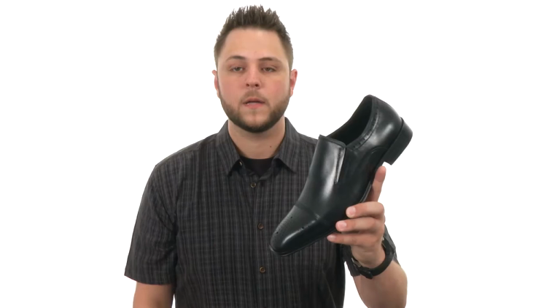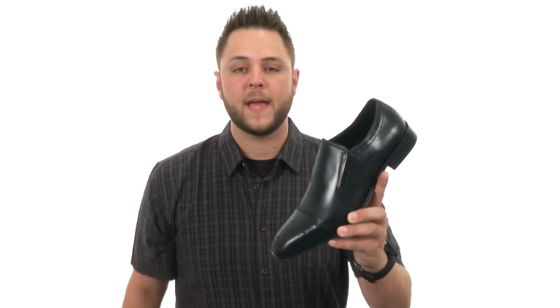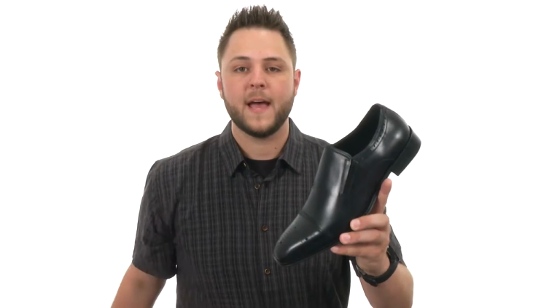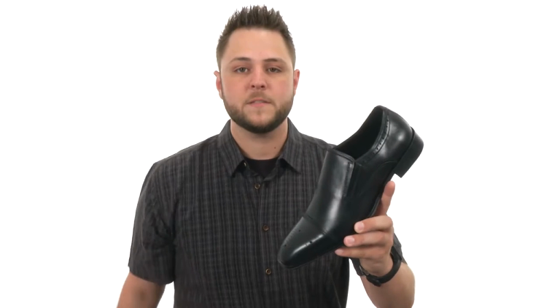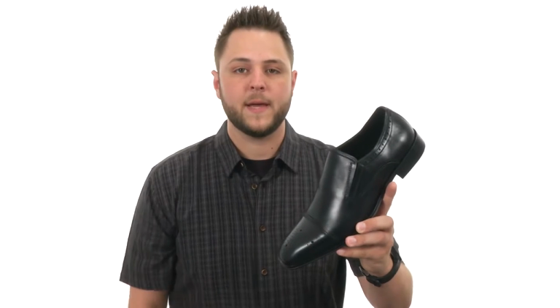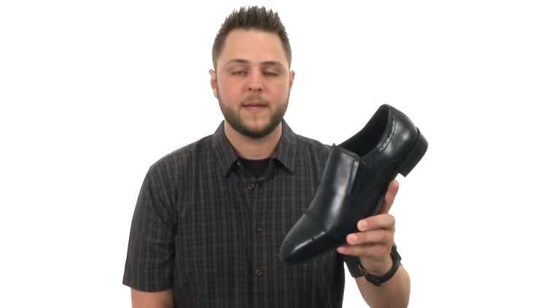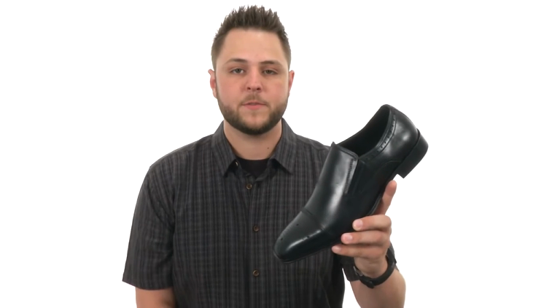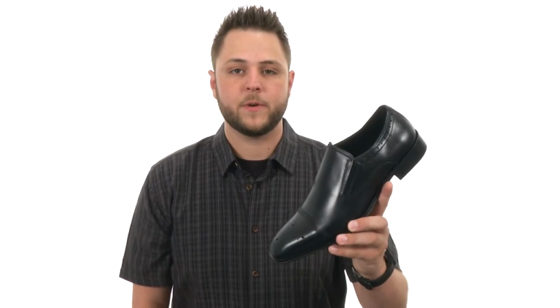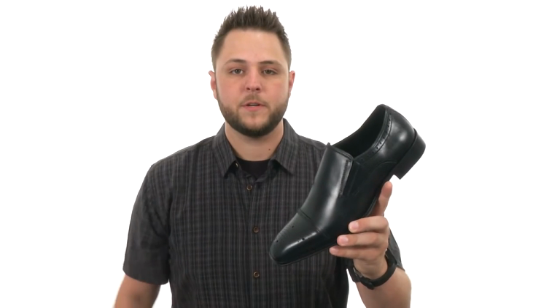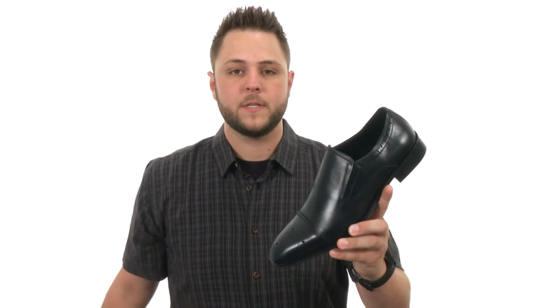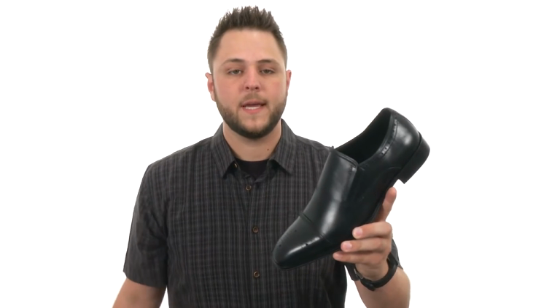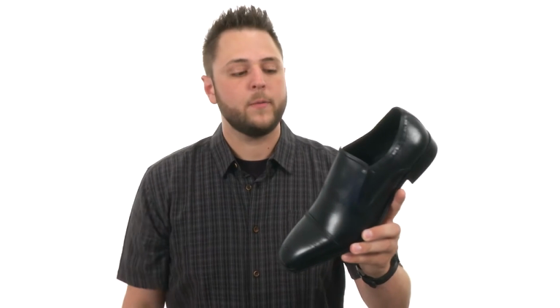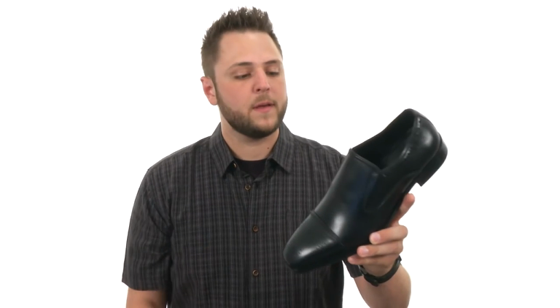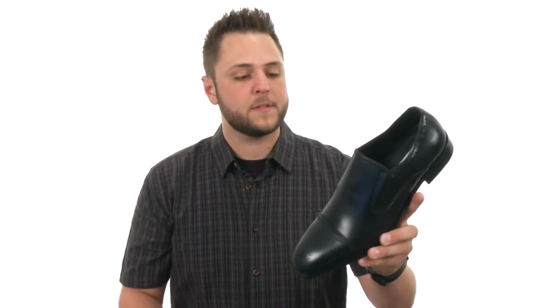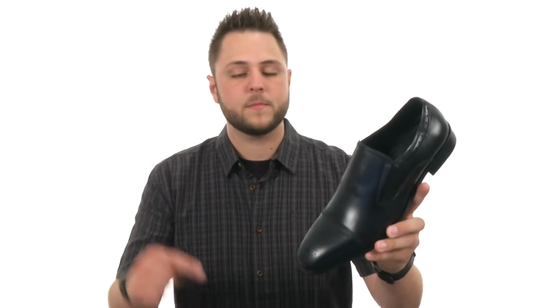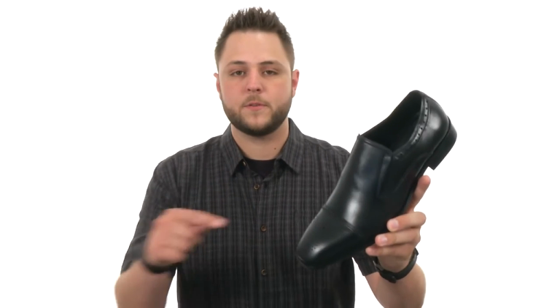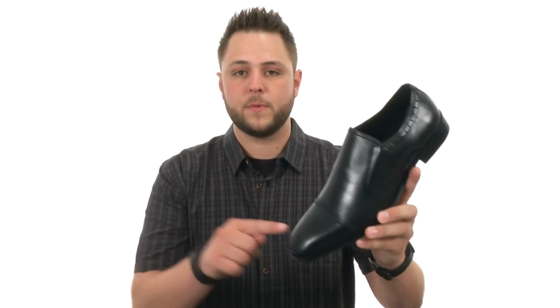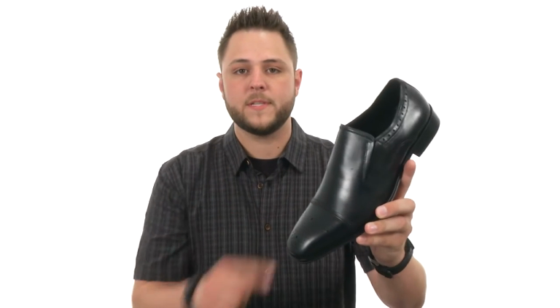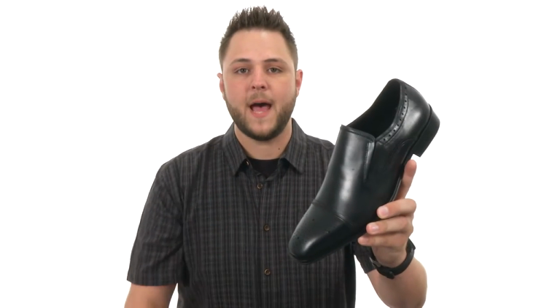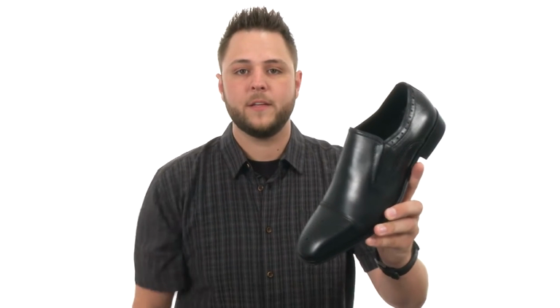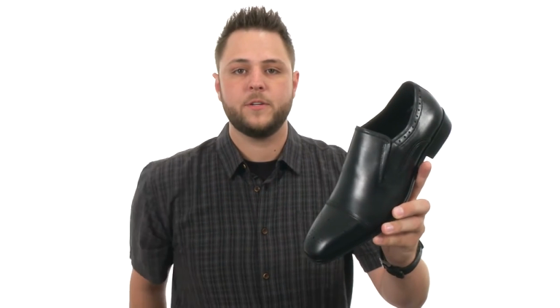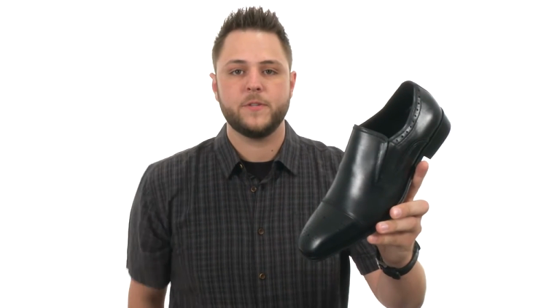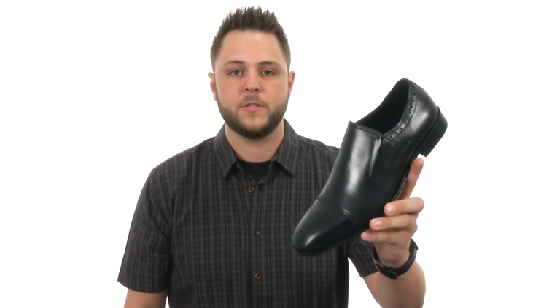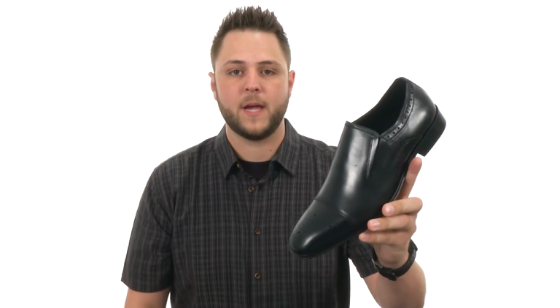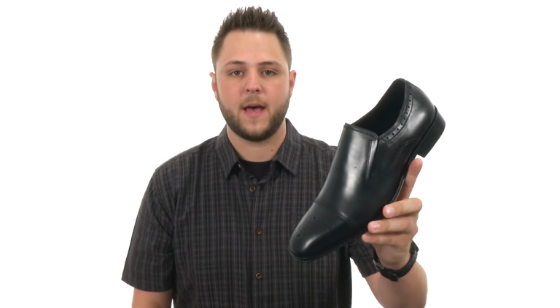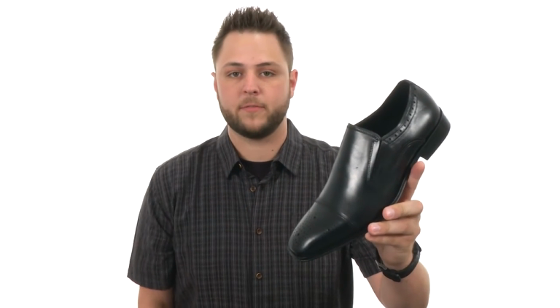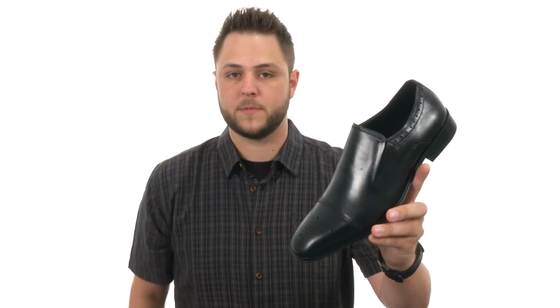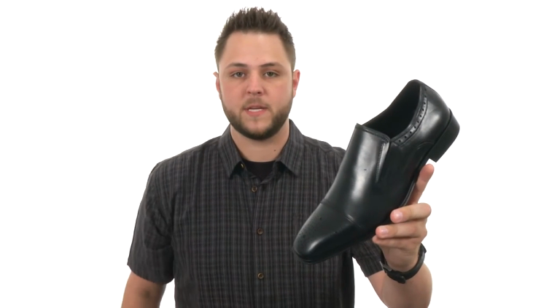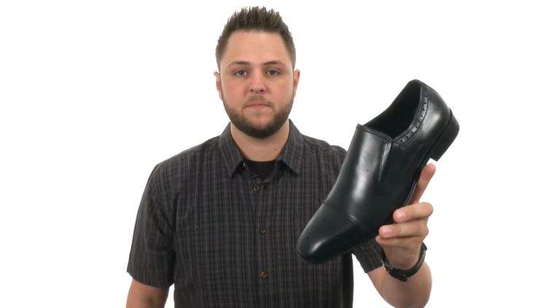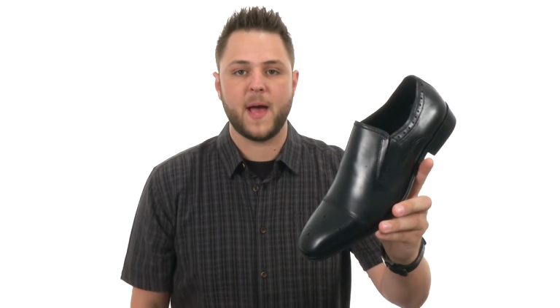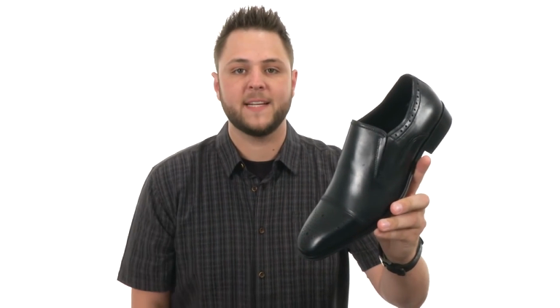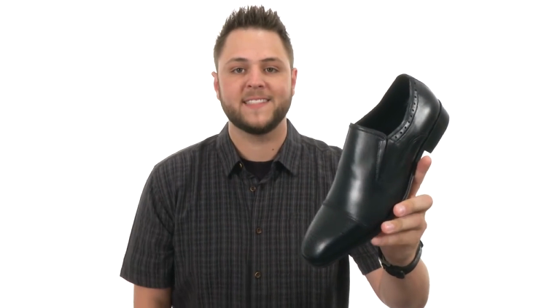Hey guys, my name's Richard, and today we have some super stylish shoes to check out from Steve Madden.